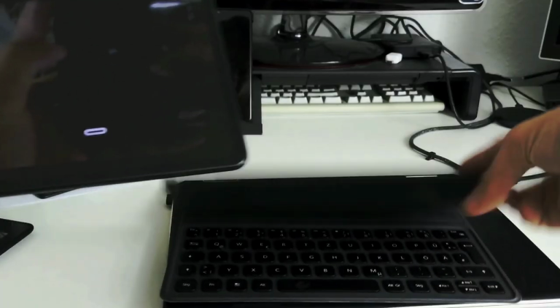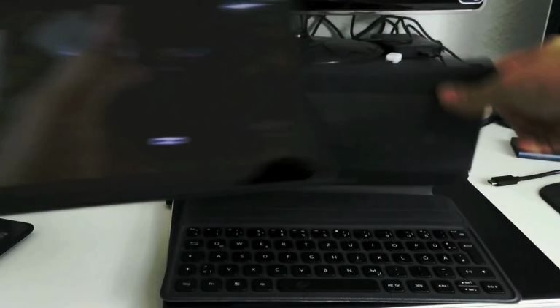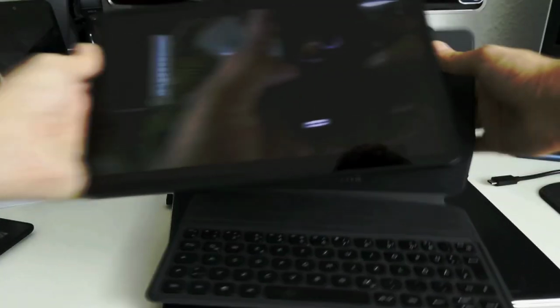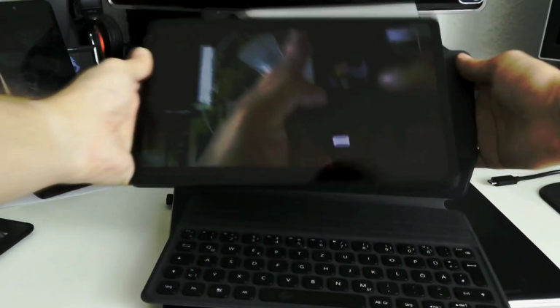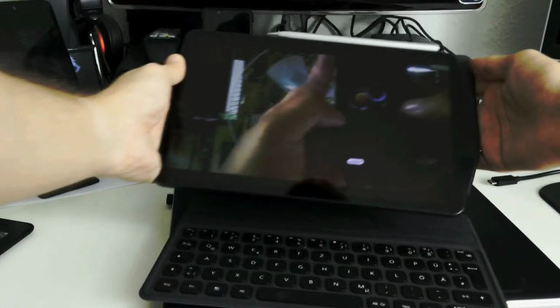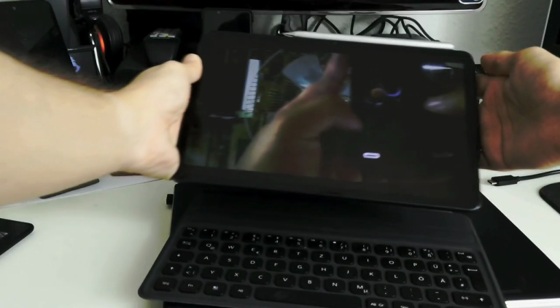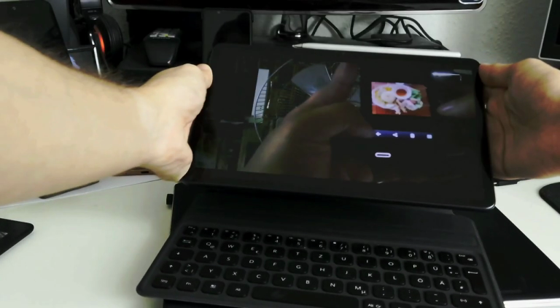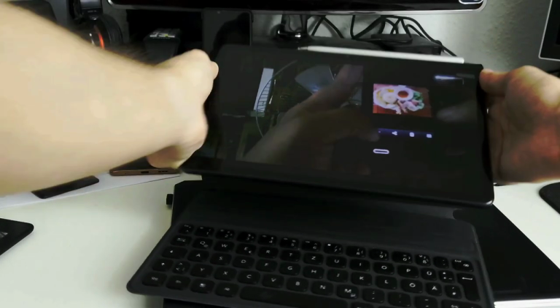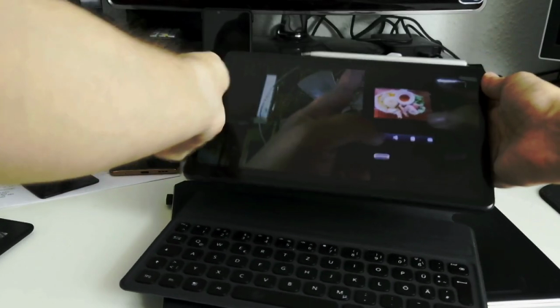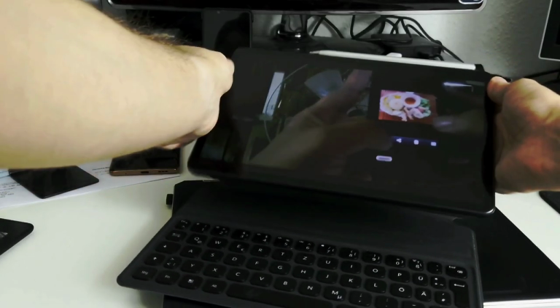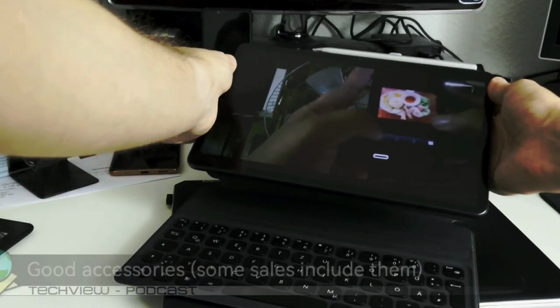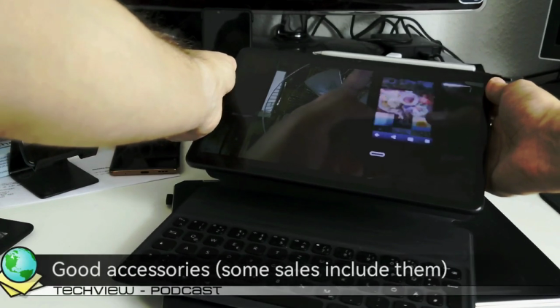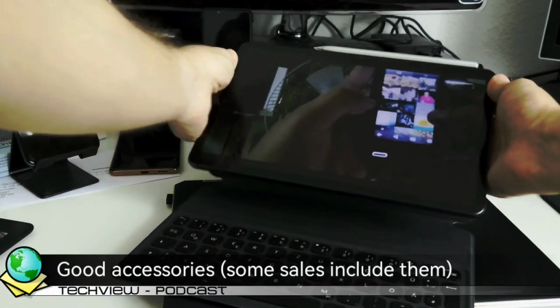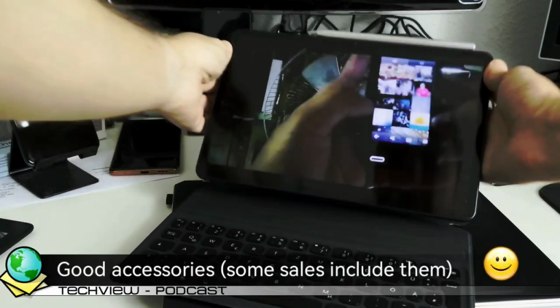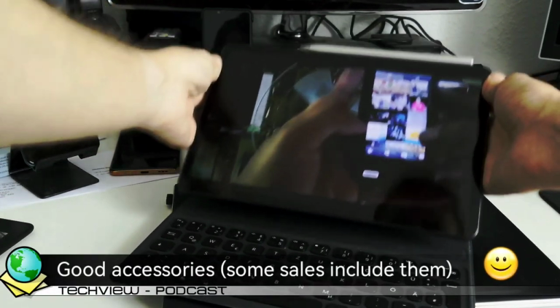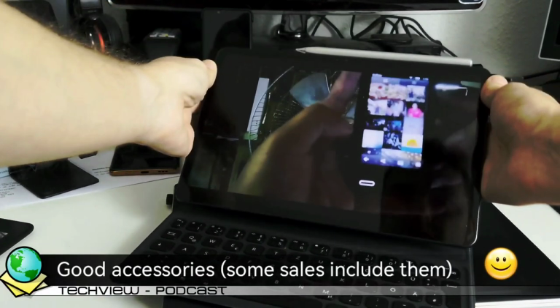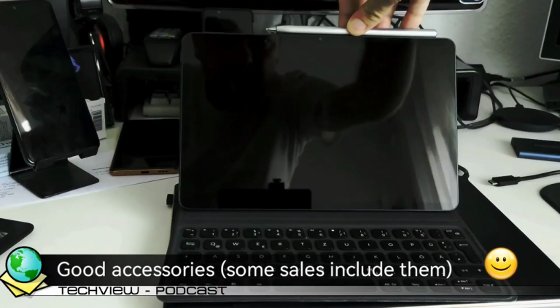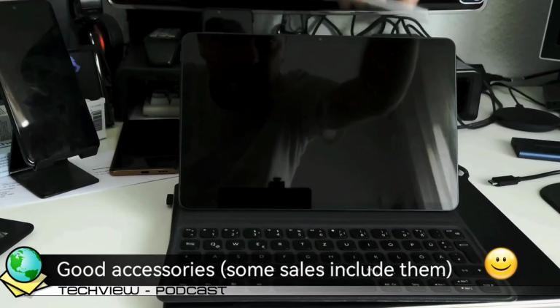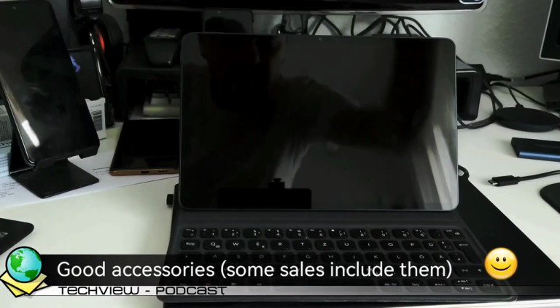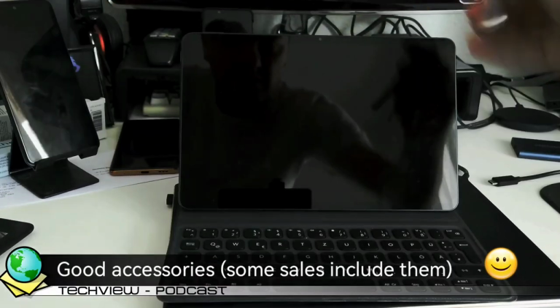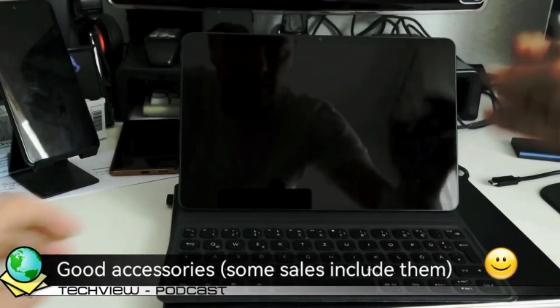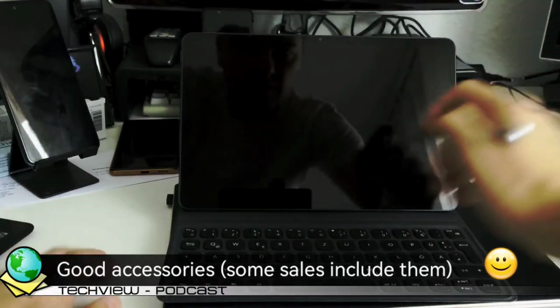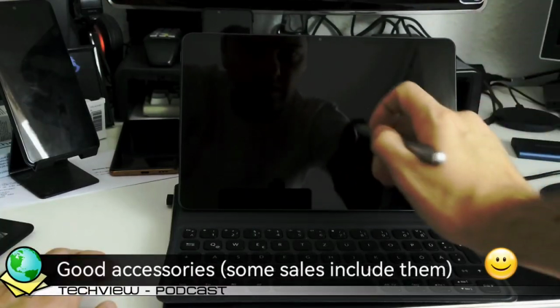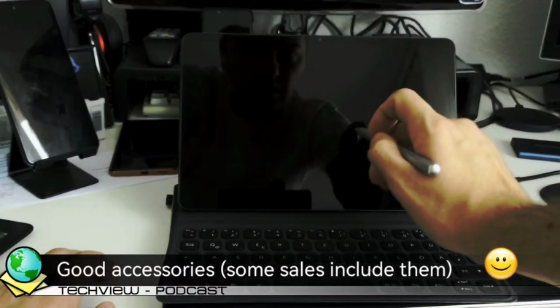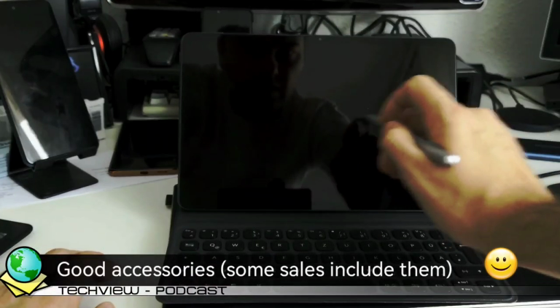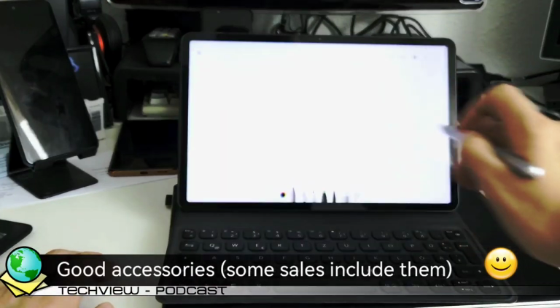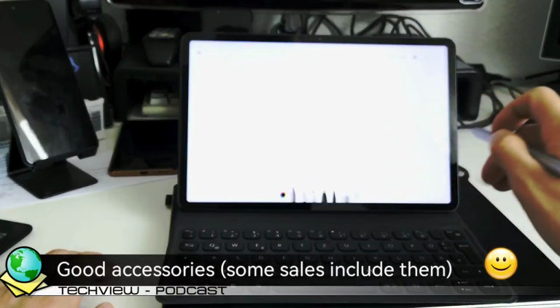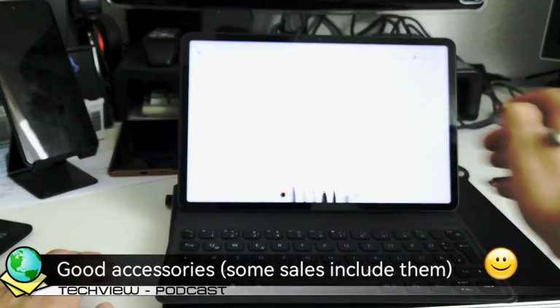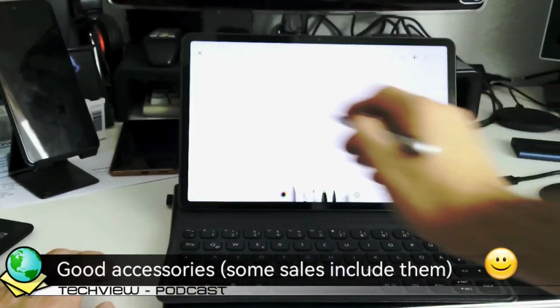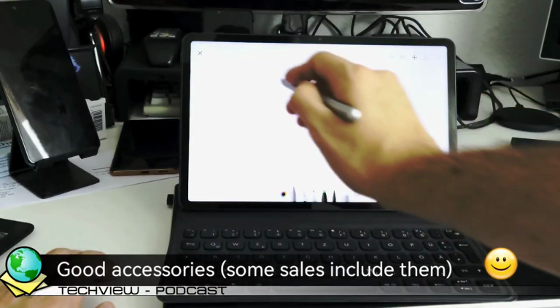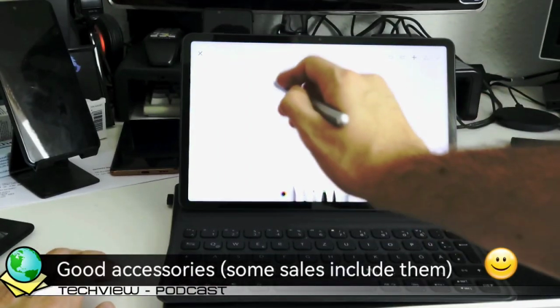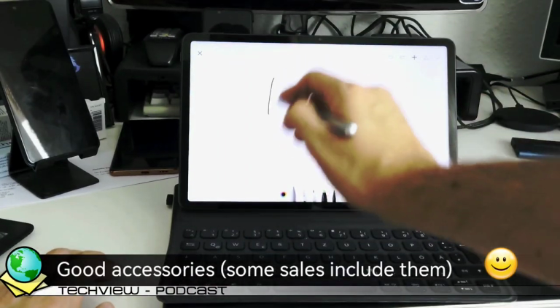In addition to the tablet itself, you can get a magnetic keyboard and the M Pencil, both of which were included in my pre-order unit.